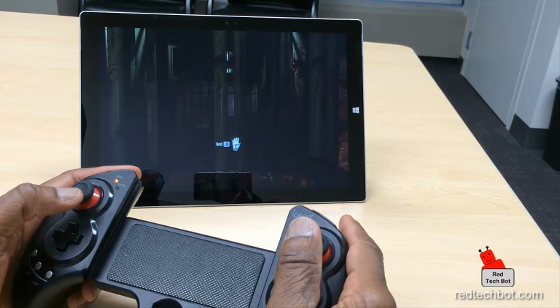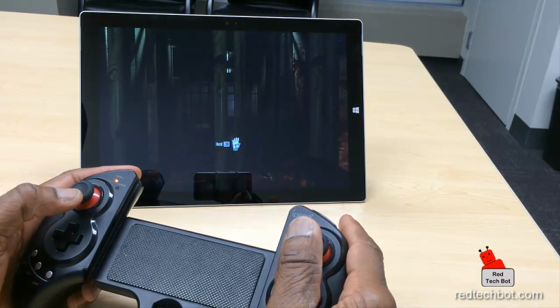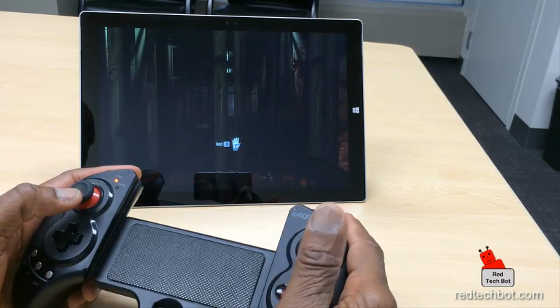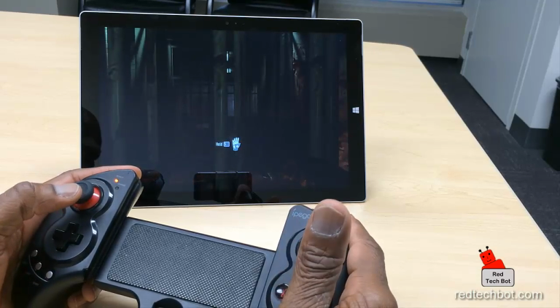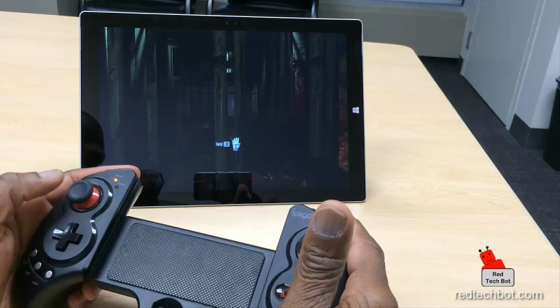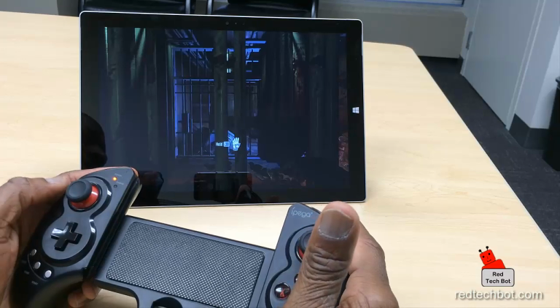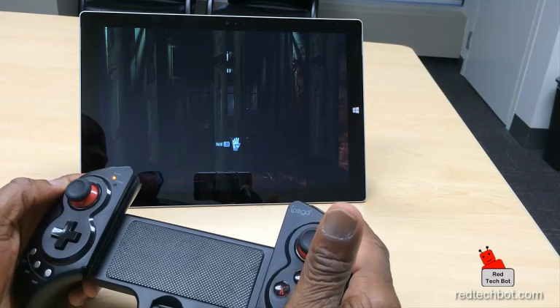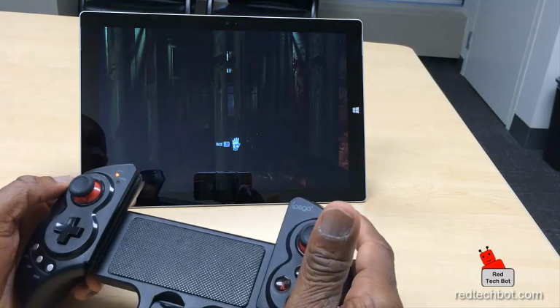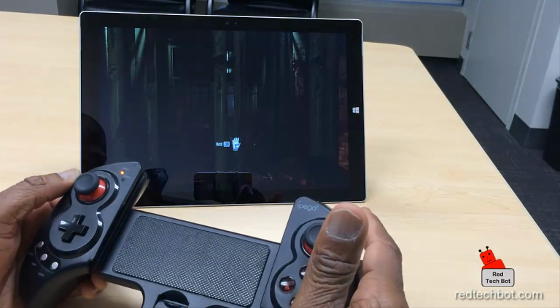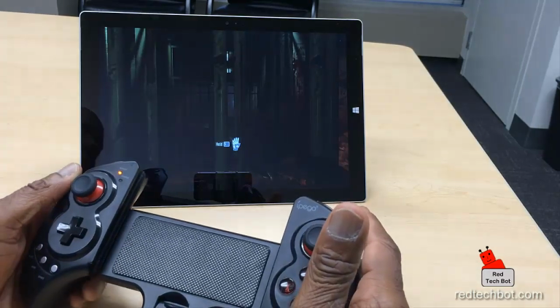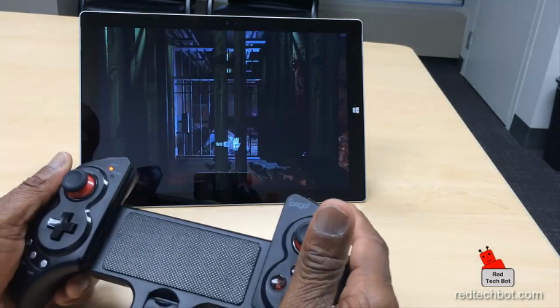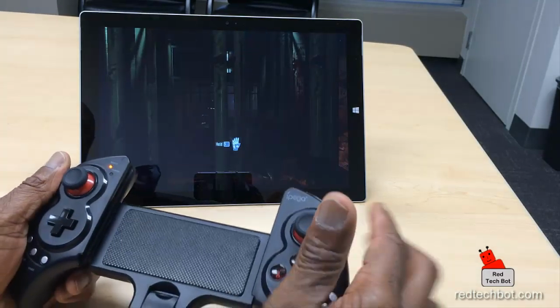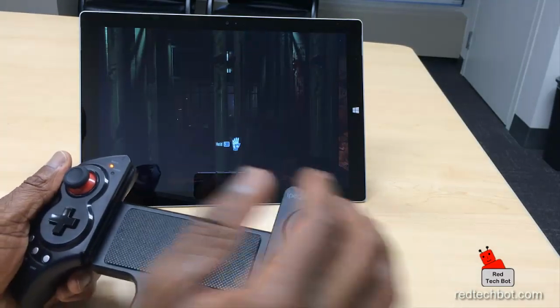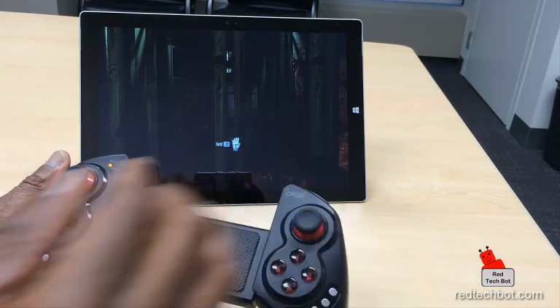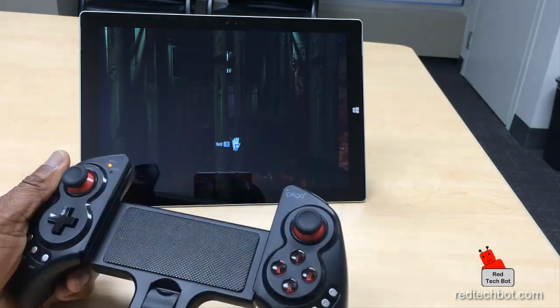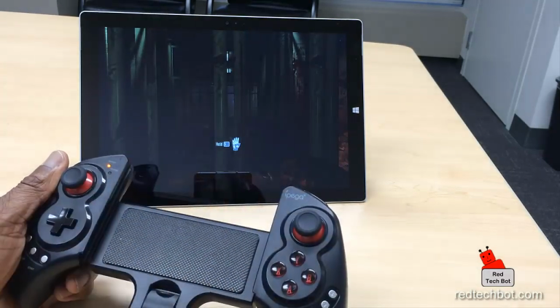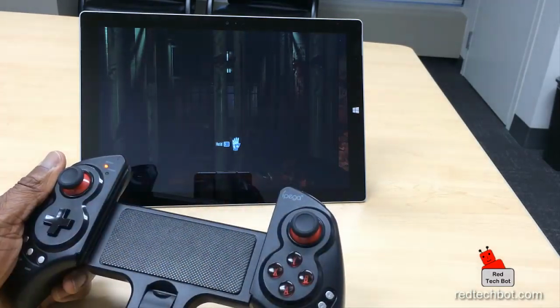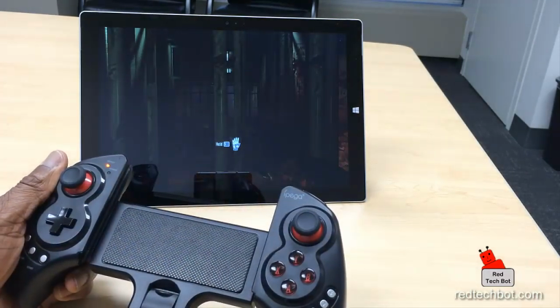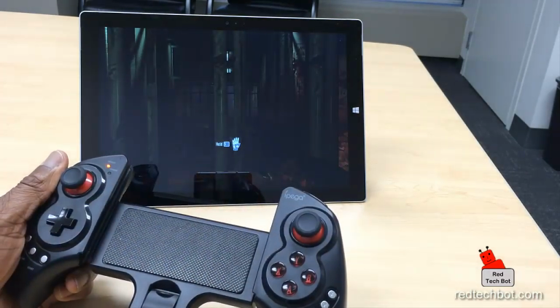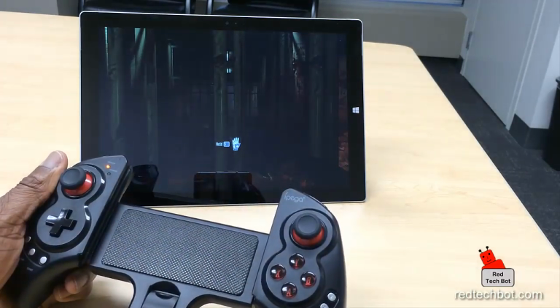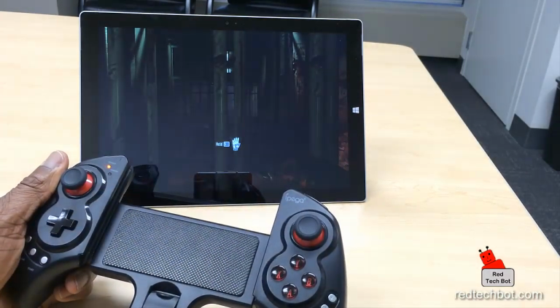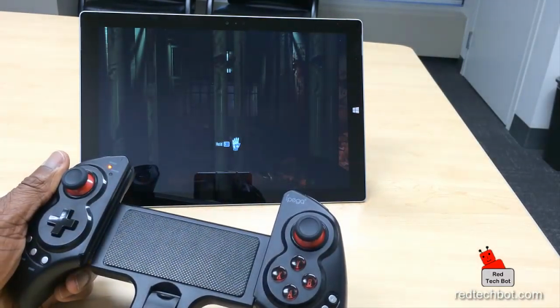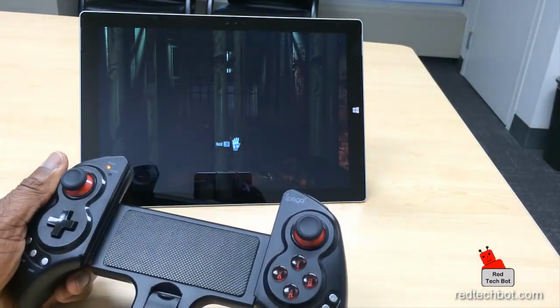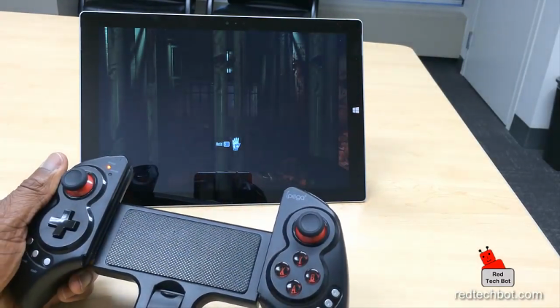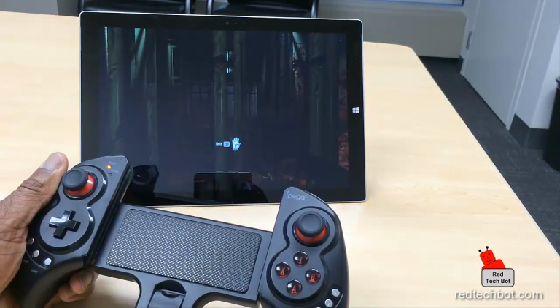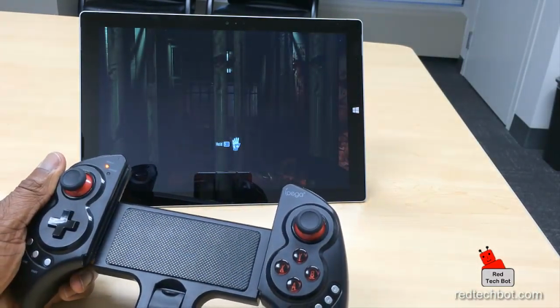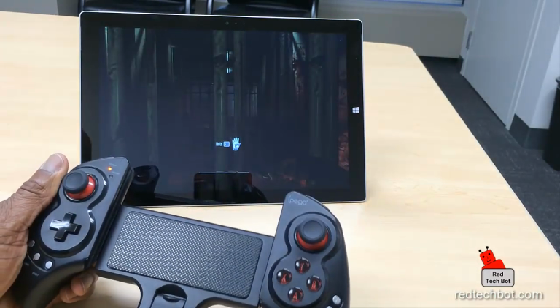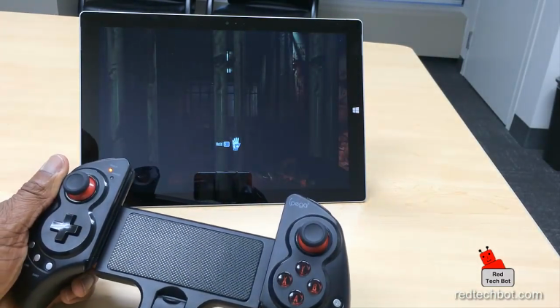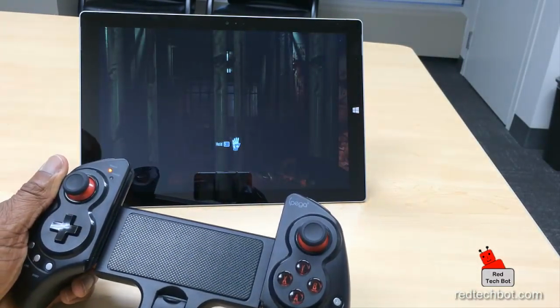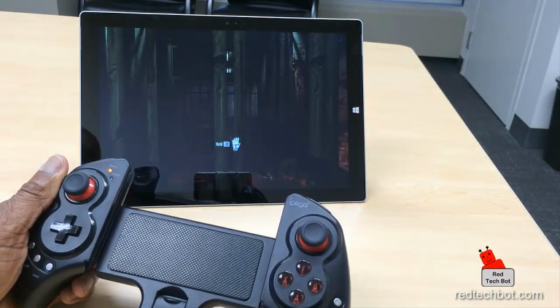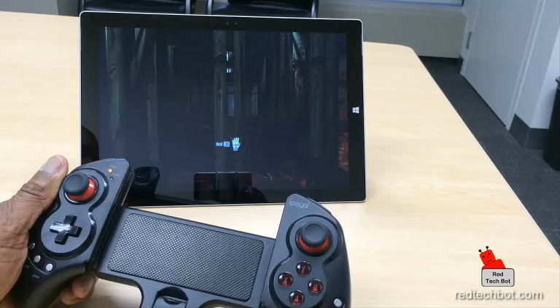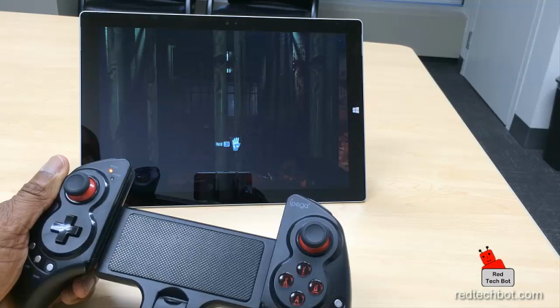I'm going to pause the game for a second and dim the lights so you can get a better view of the screen.